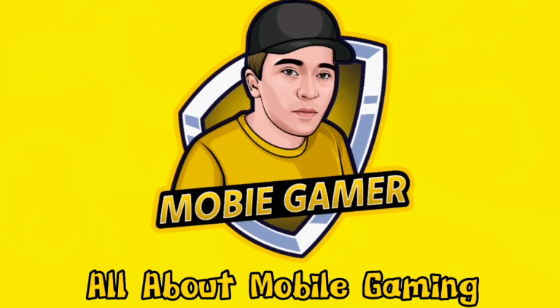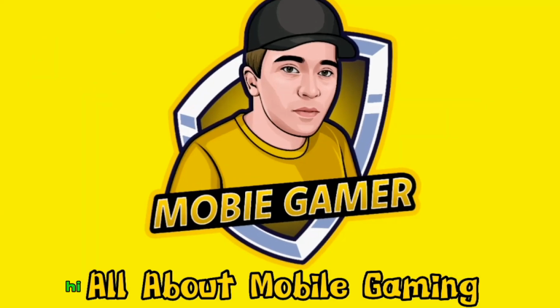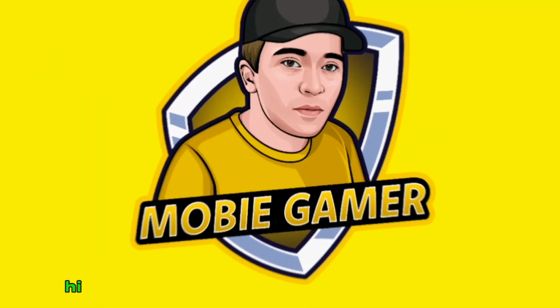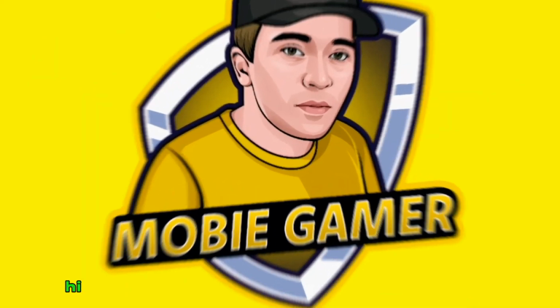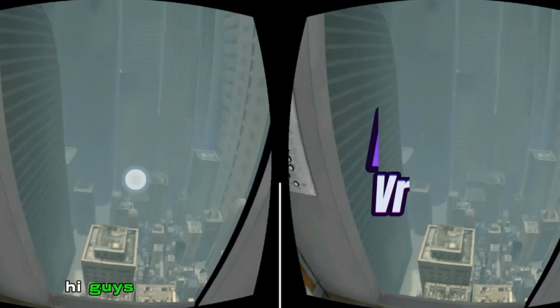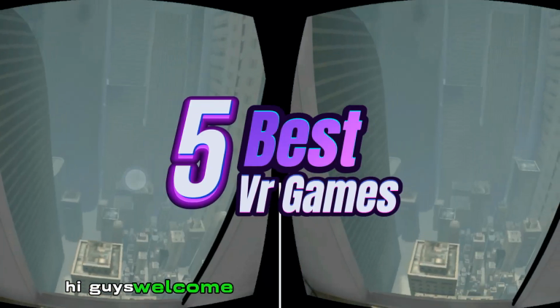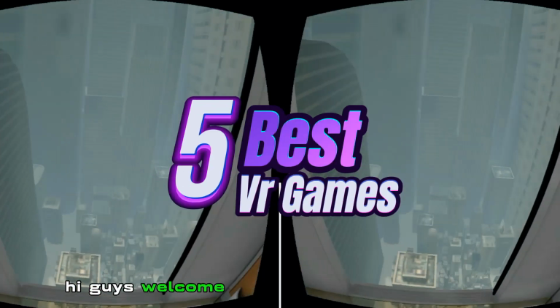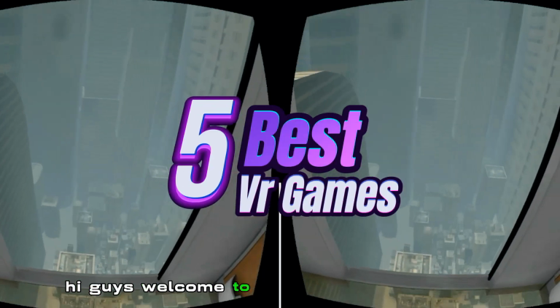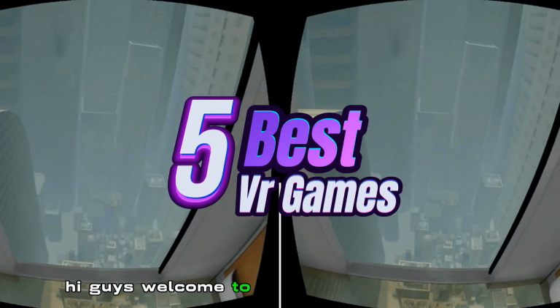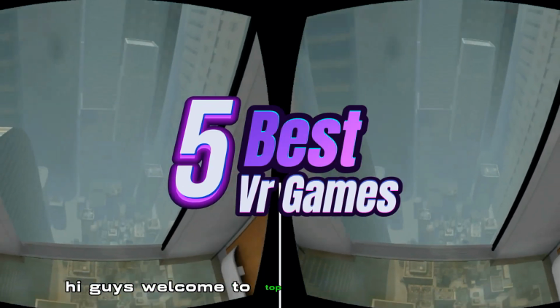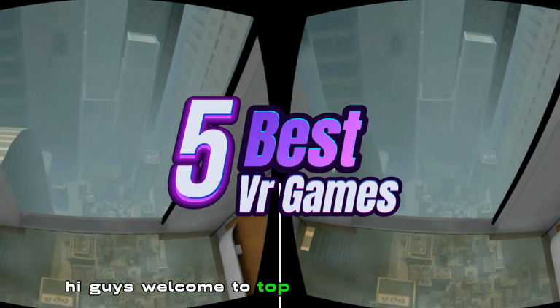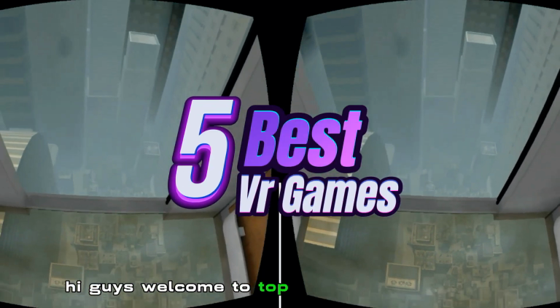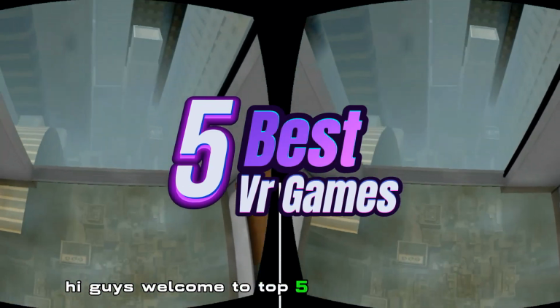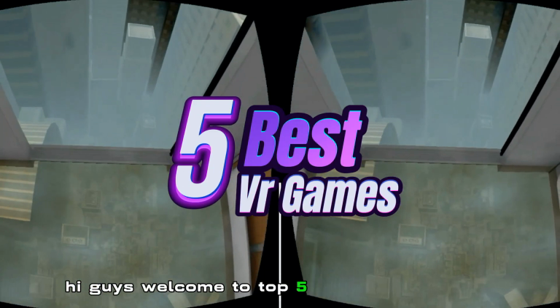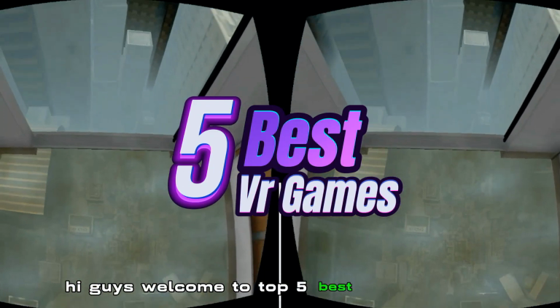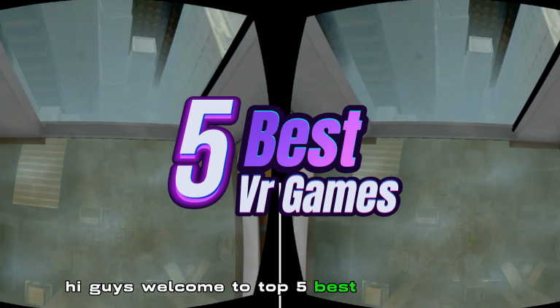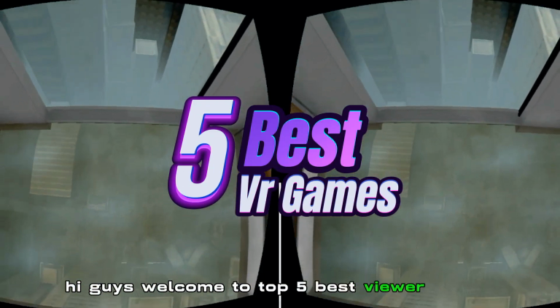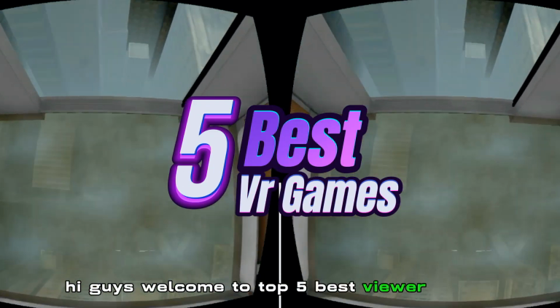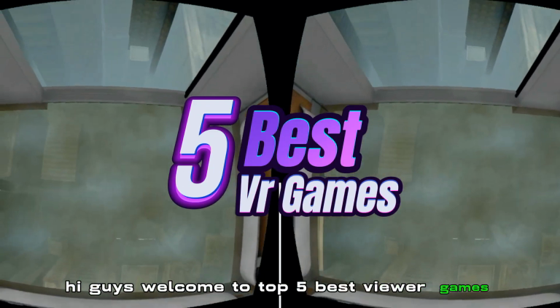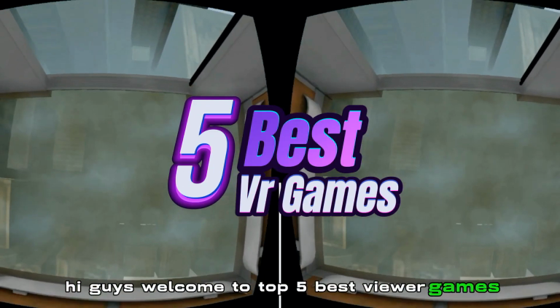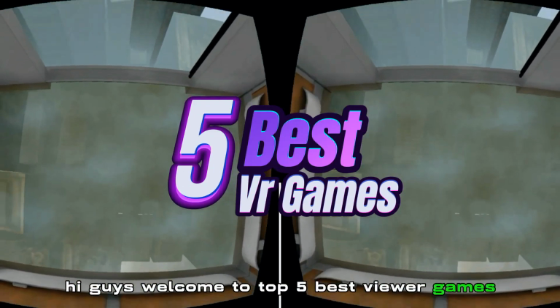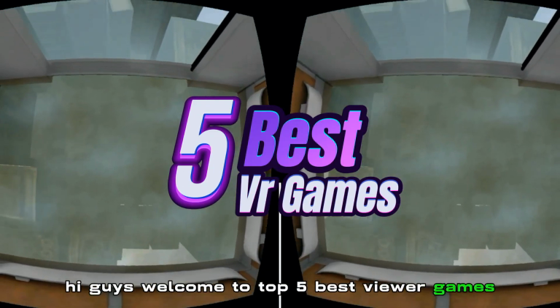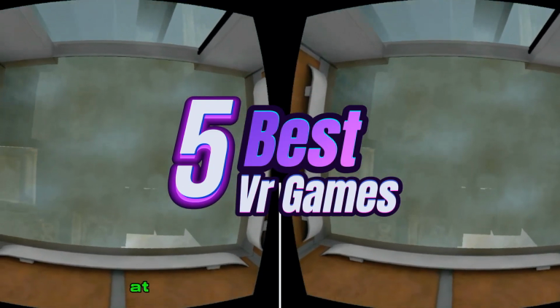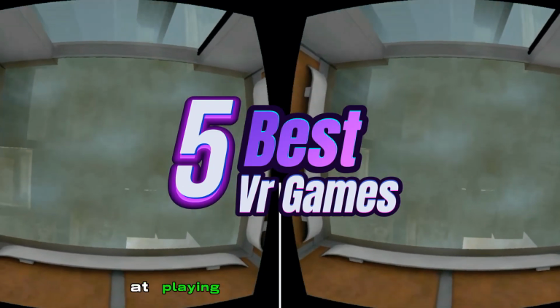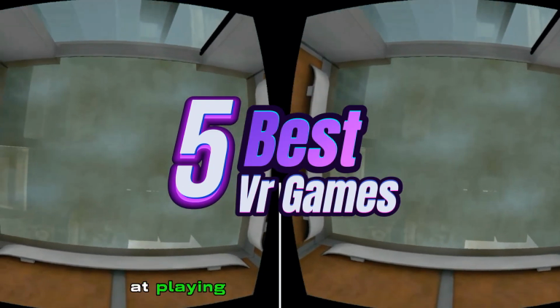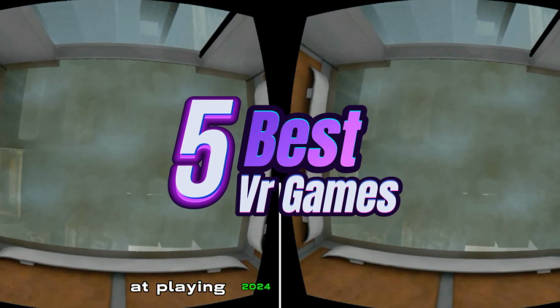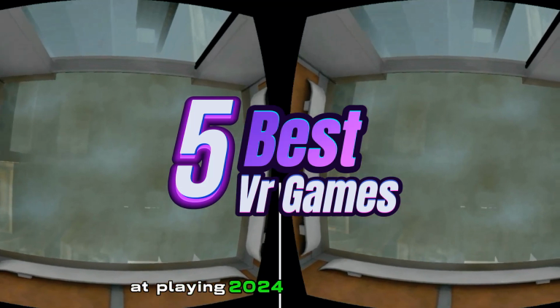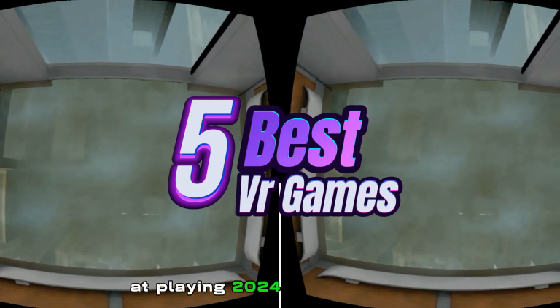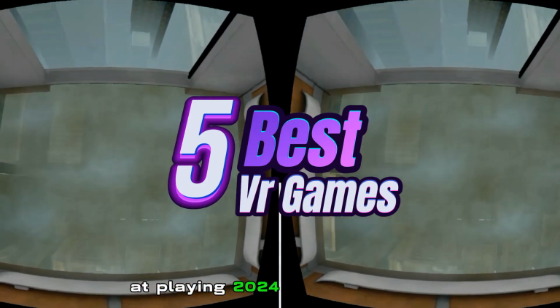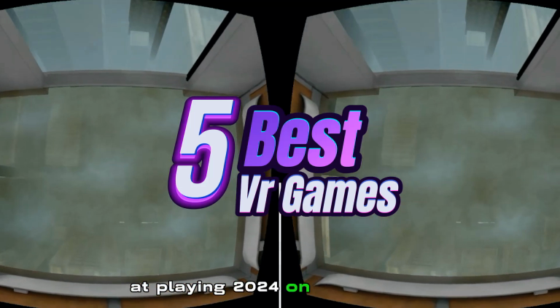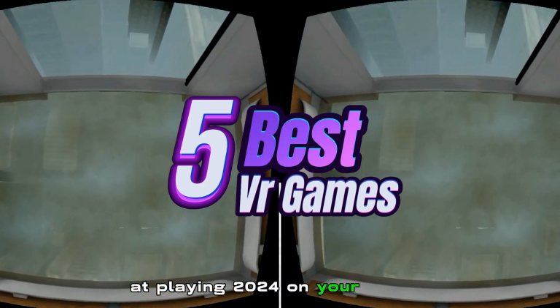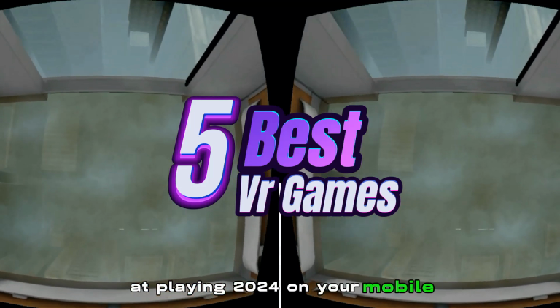Hi guys, welcome to top five best VR games to play in 2024 on your mobile.